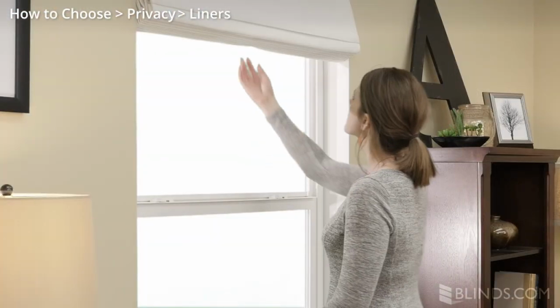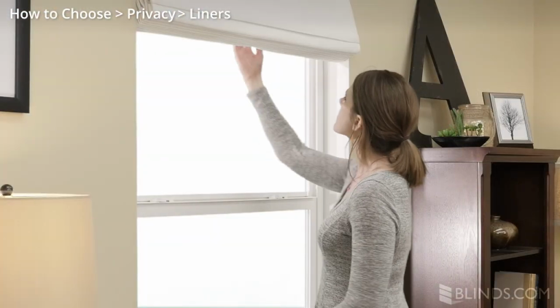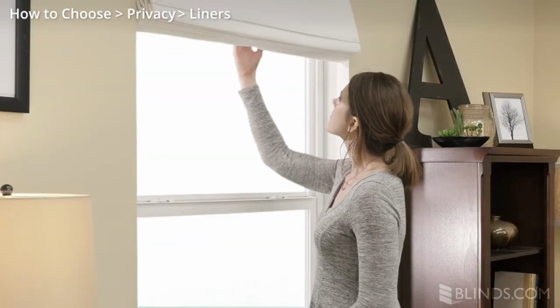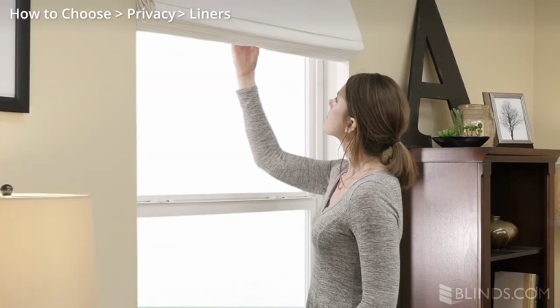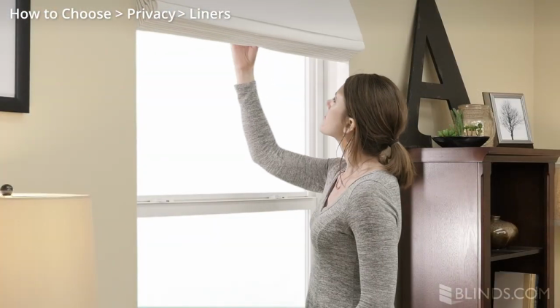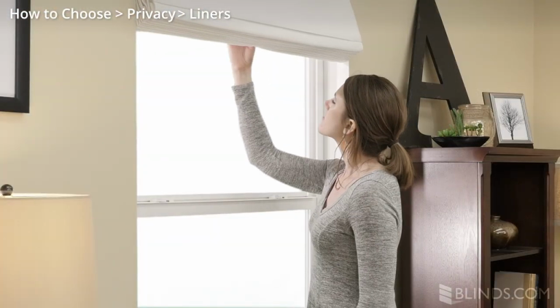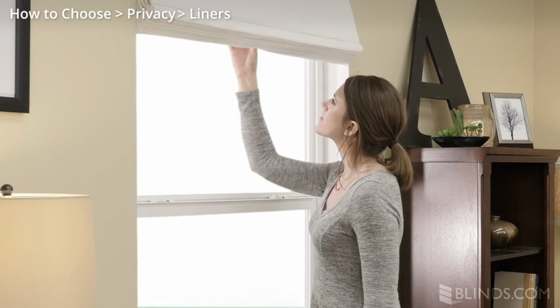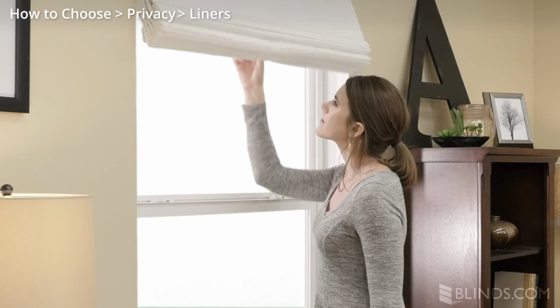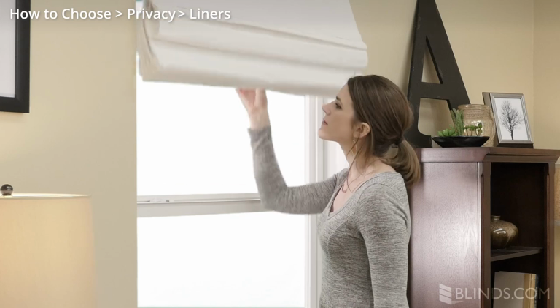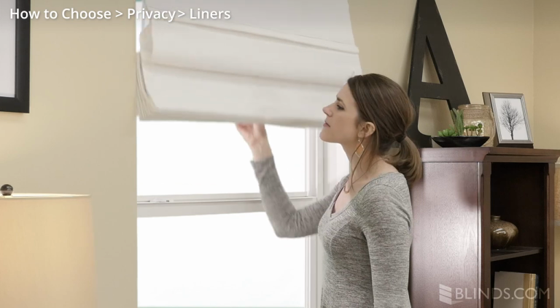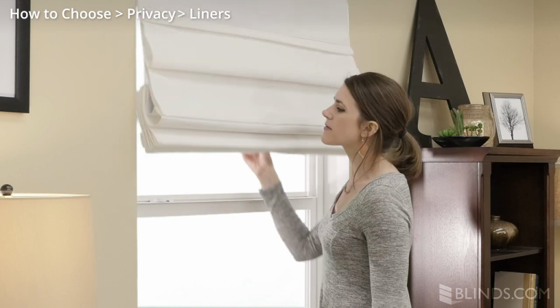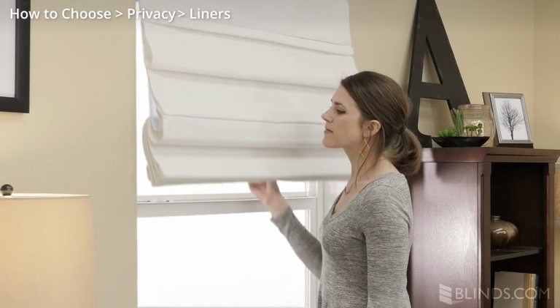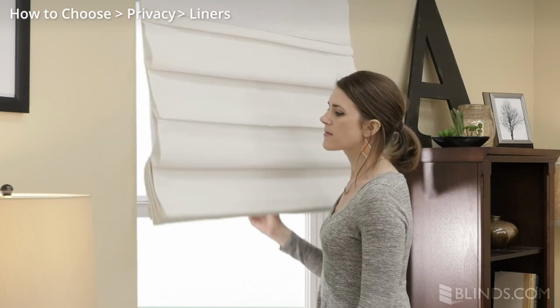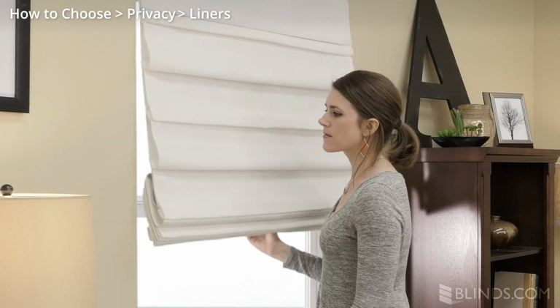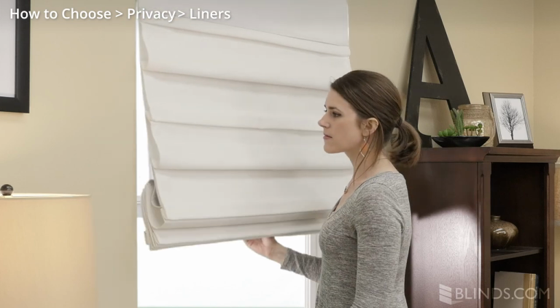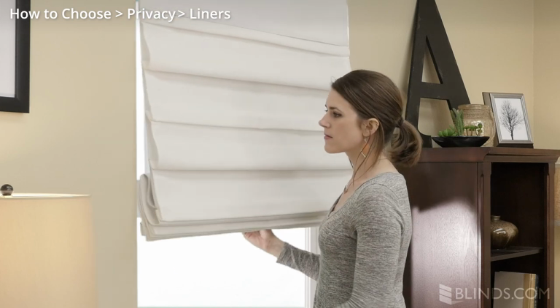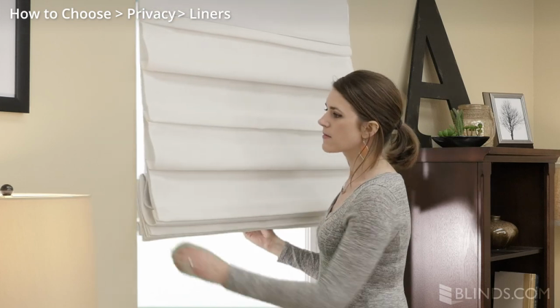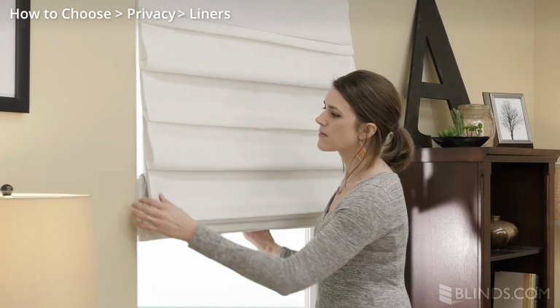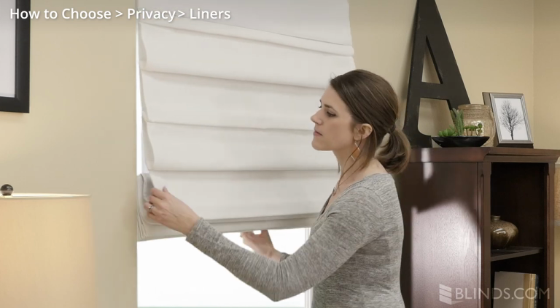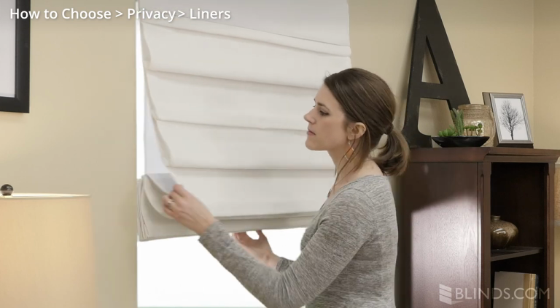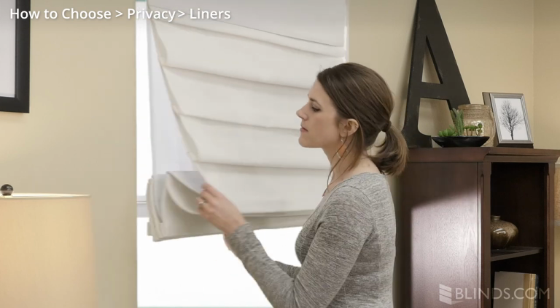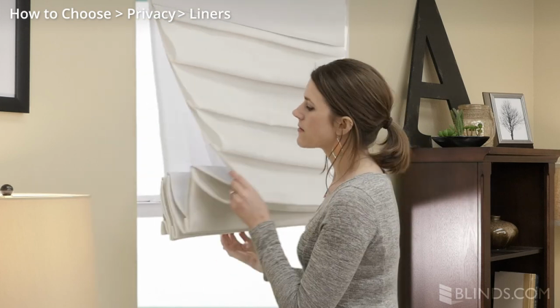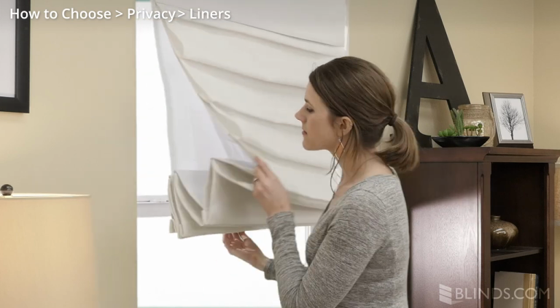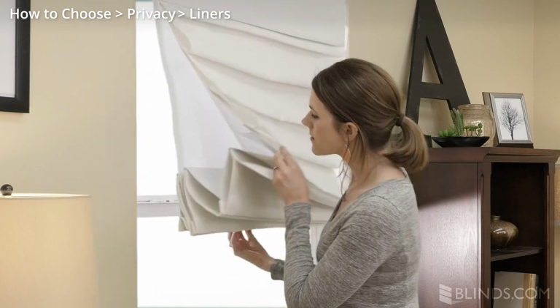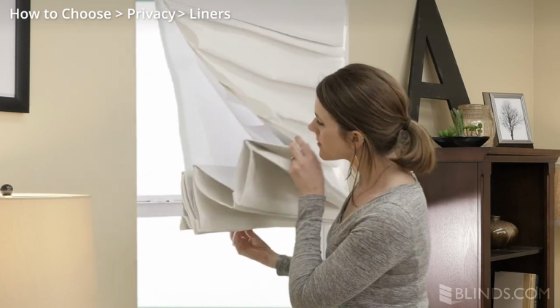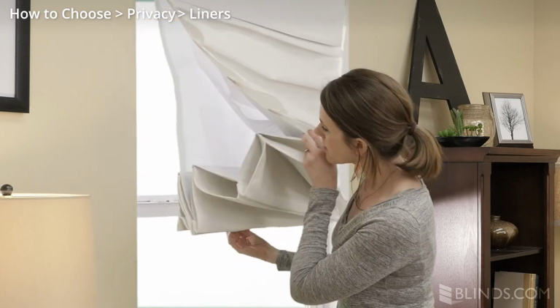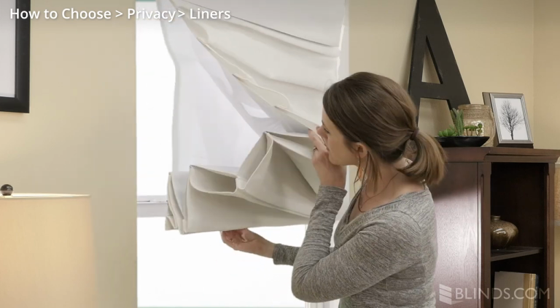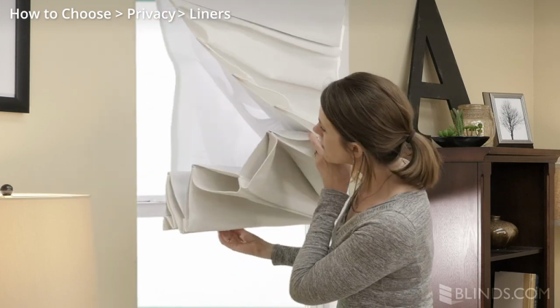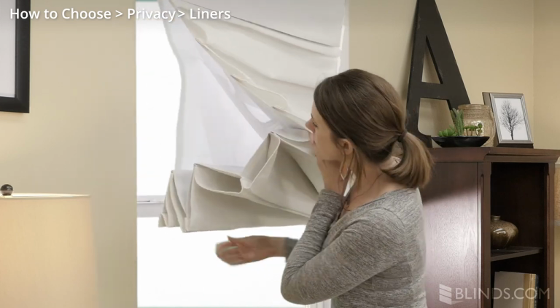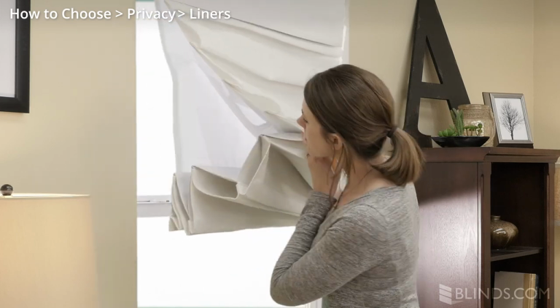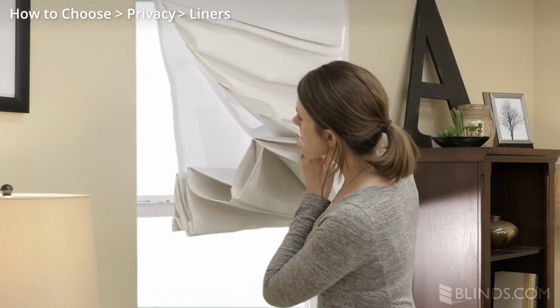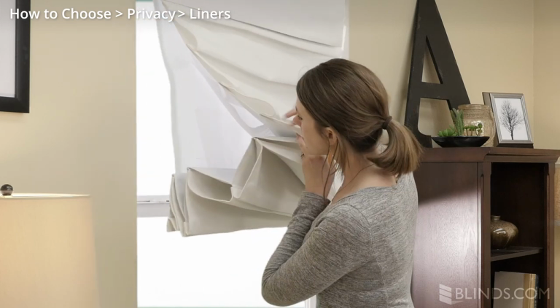Liners are available with some shades and drapes to increase privacy or help darken the room.